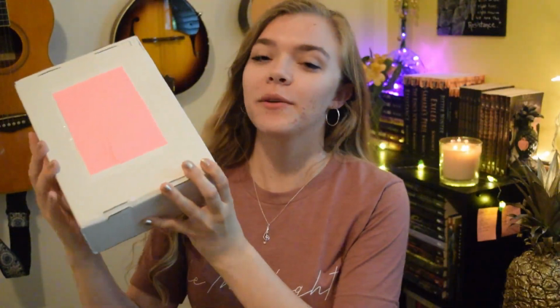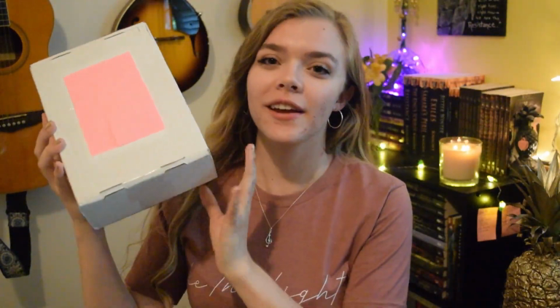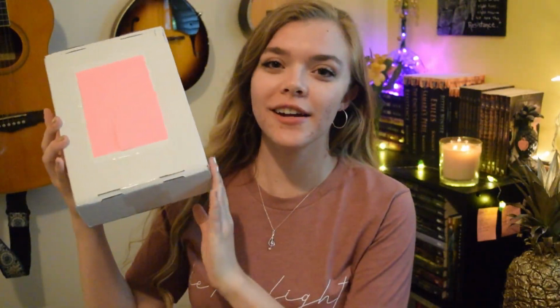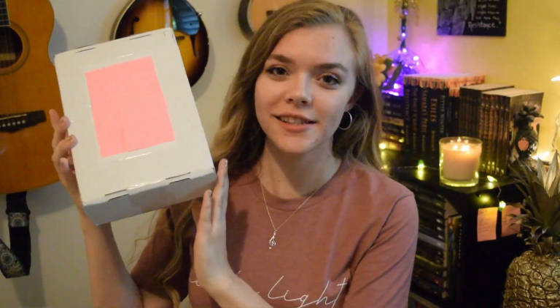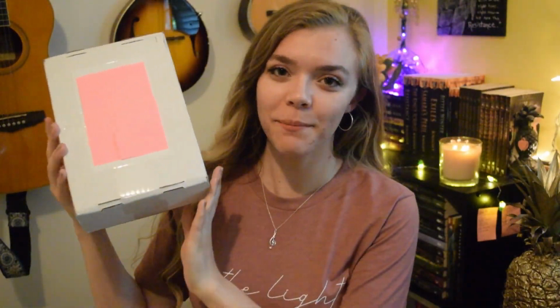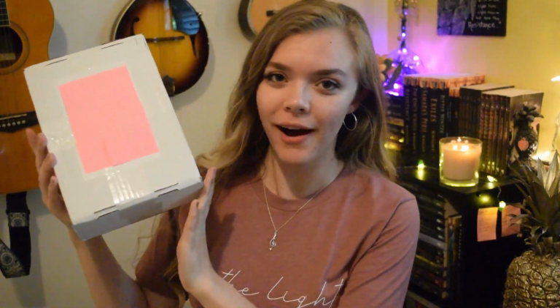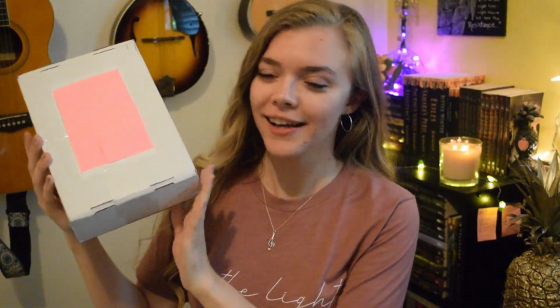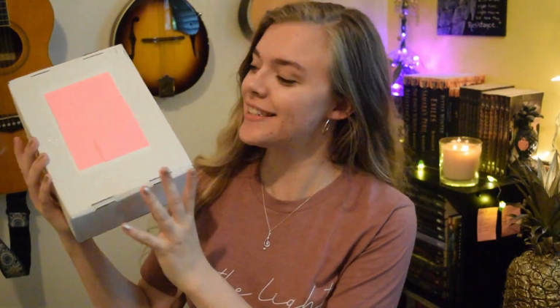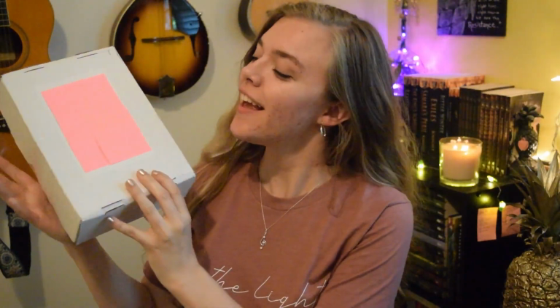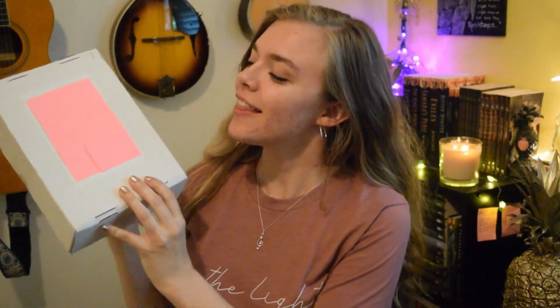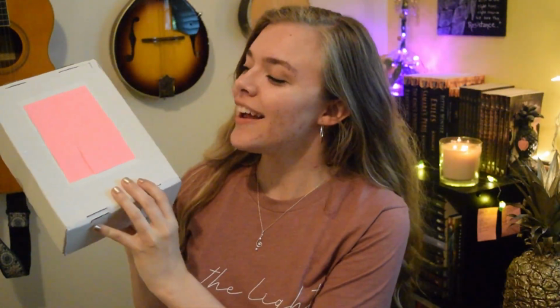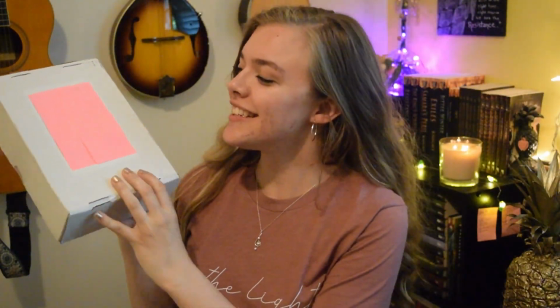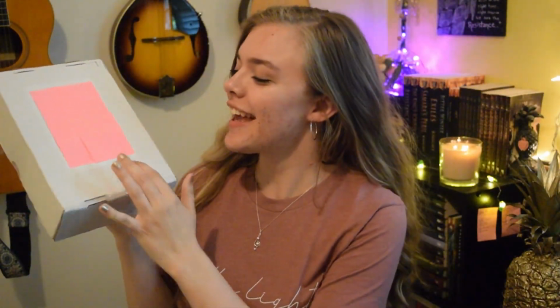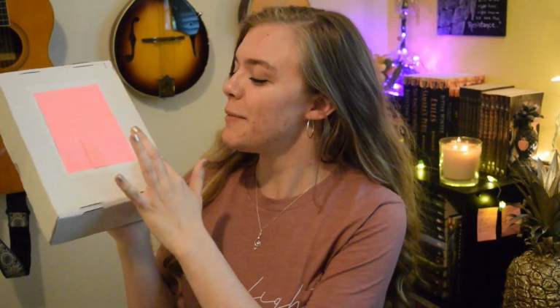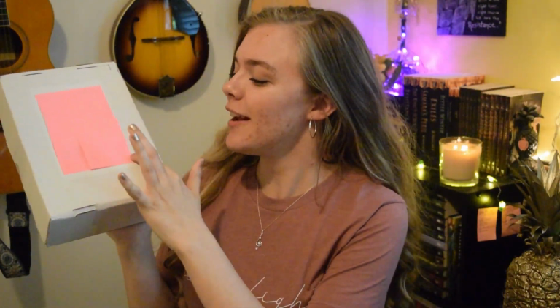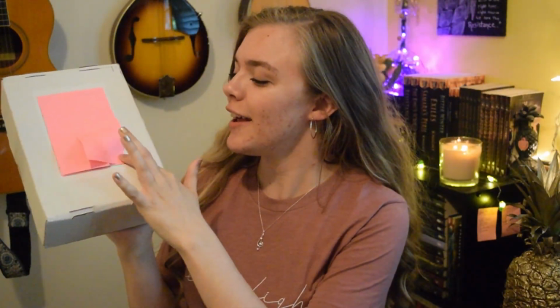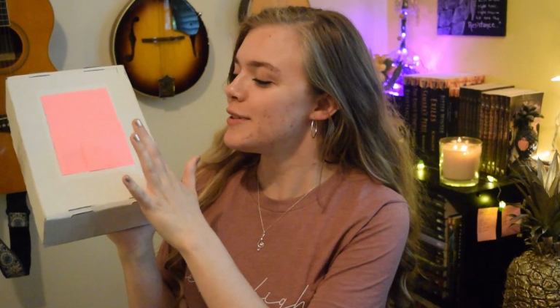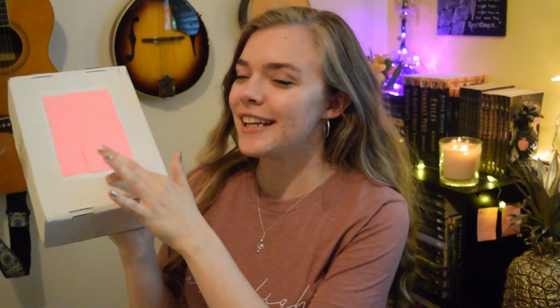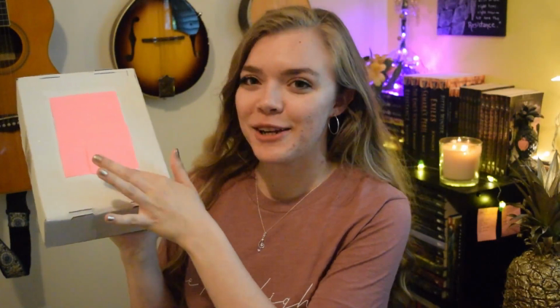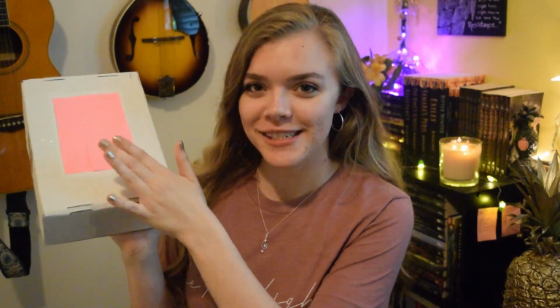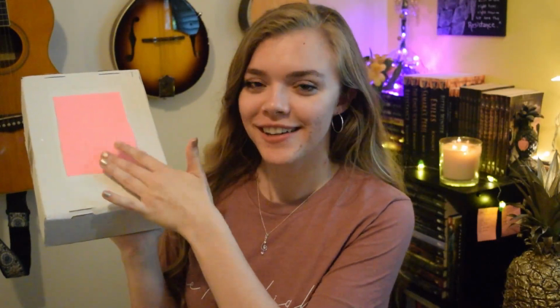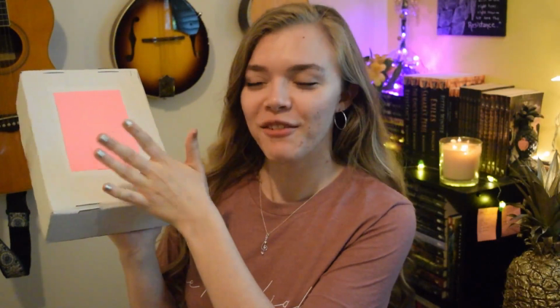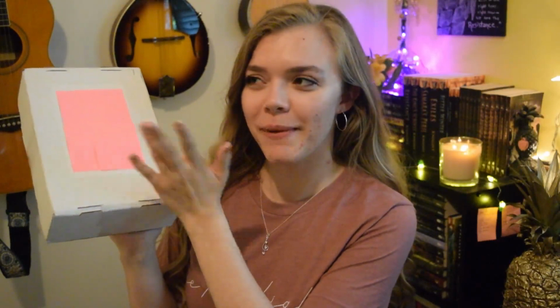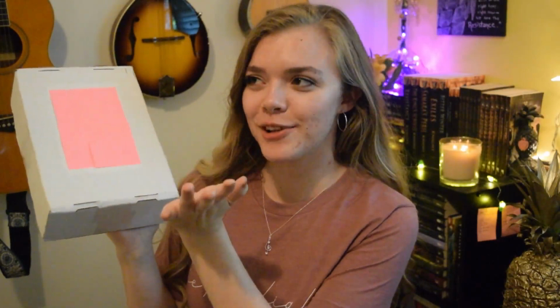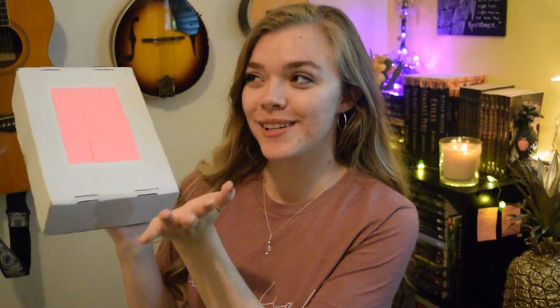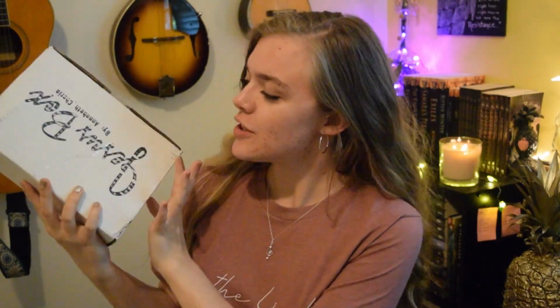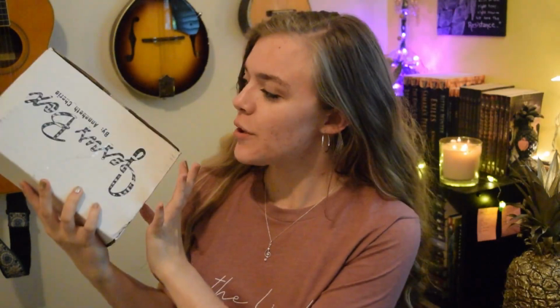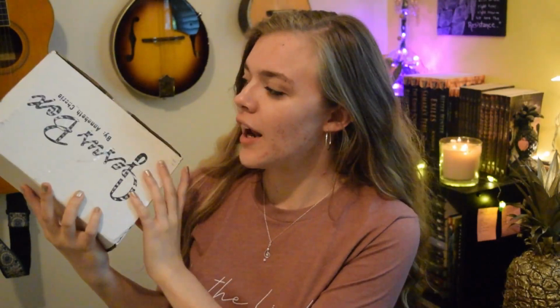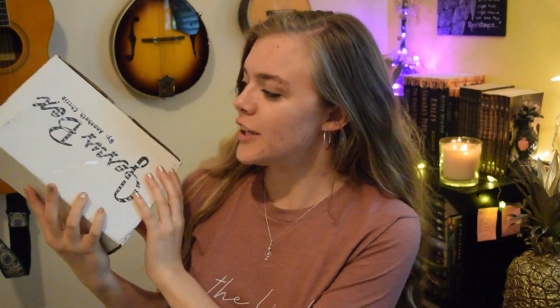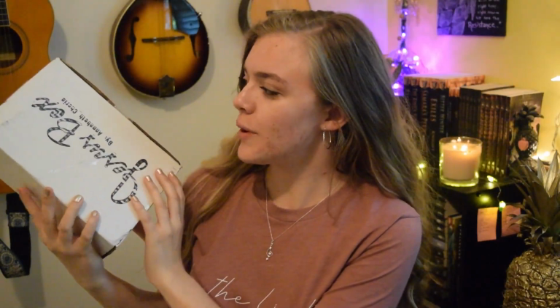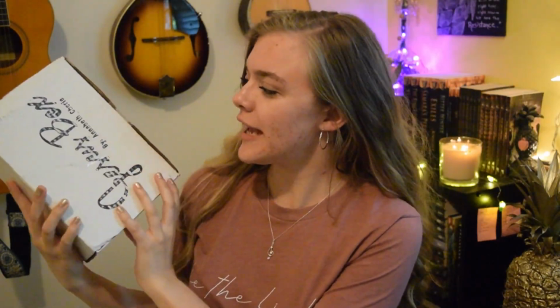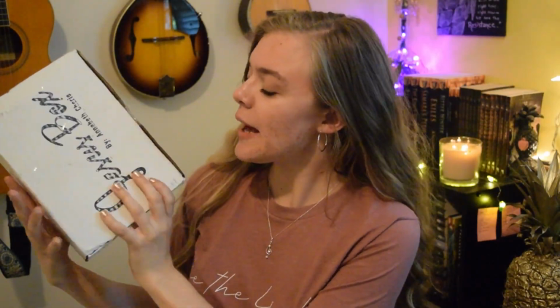So here is the box that it came in. I used sticky notes to cover up my address so that I don't get kidnapped.